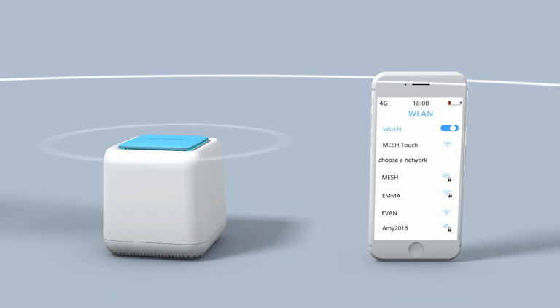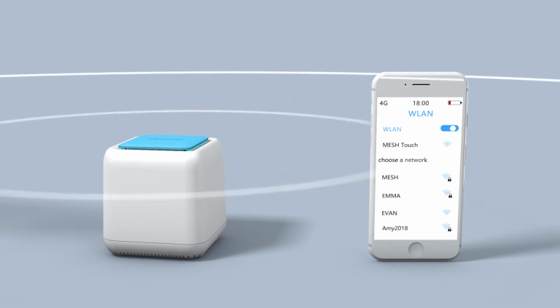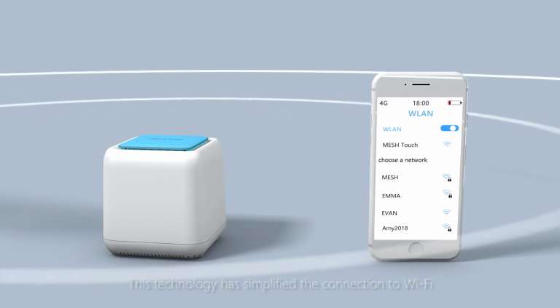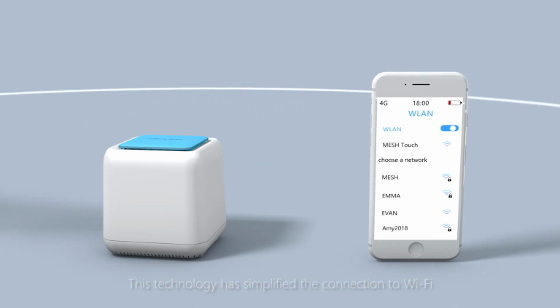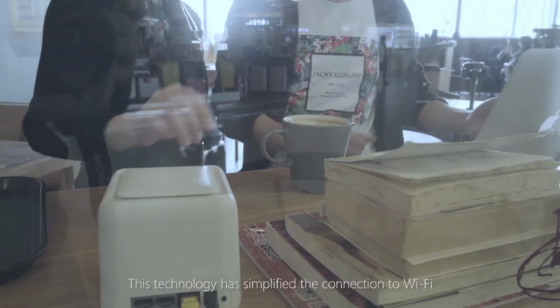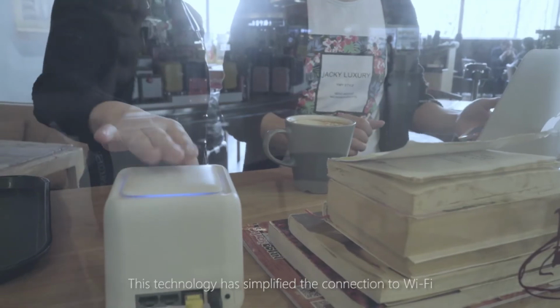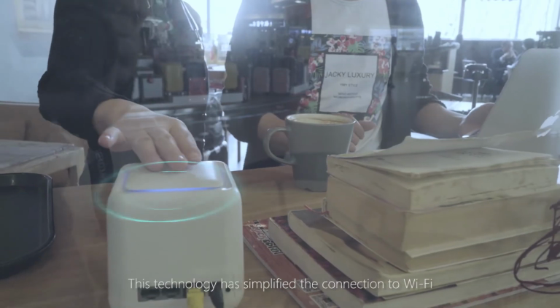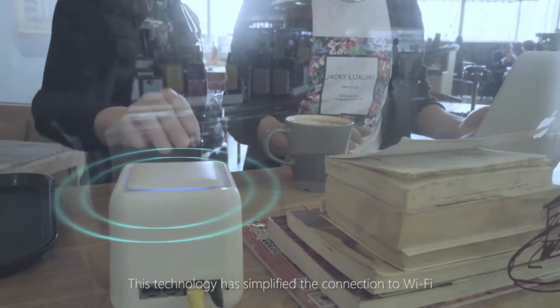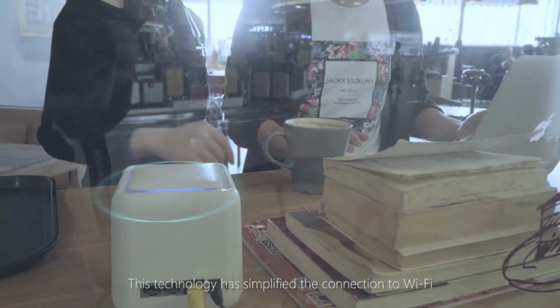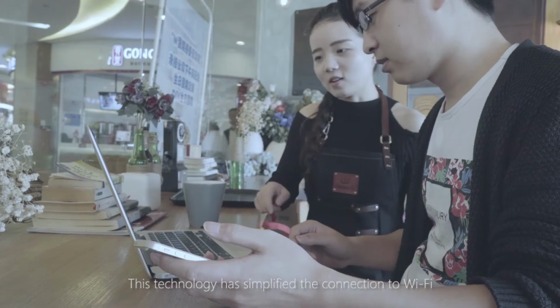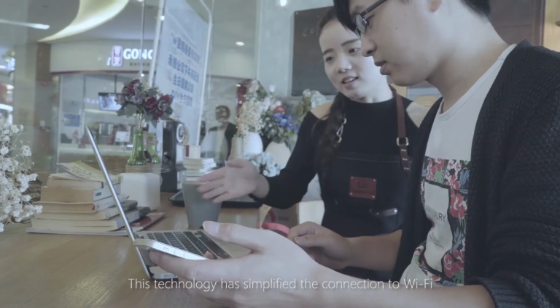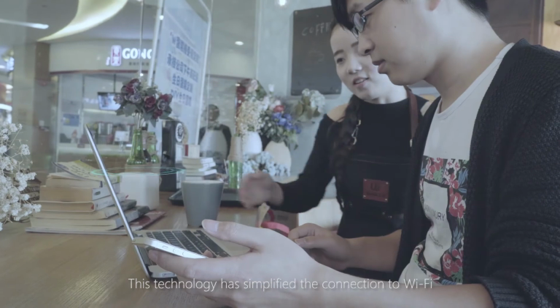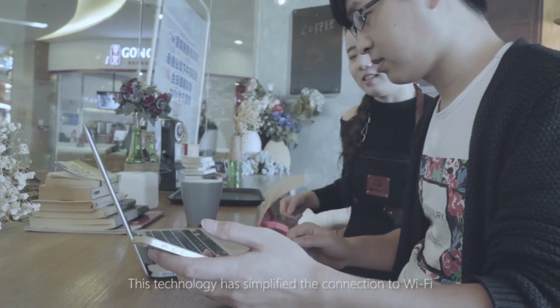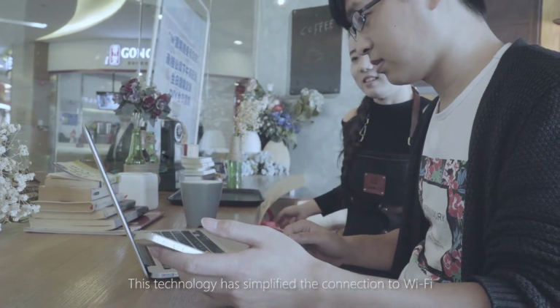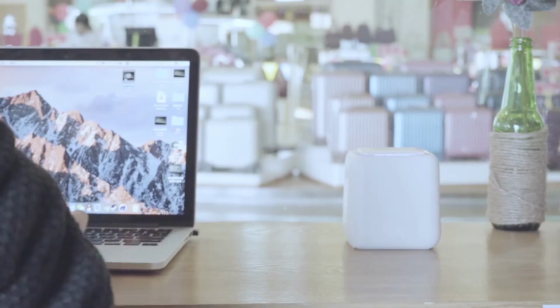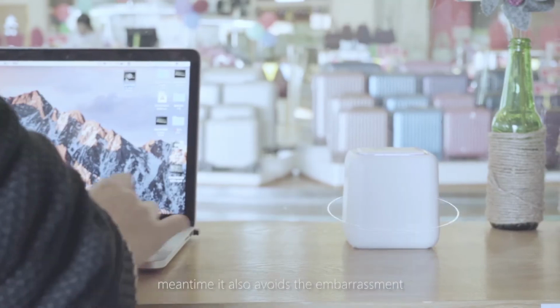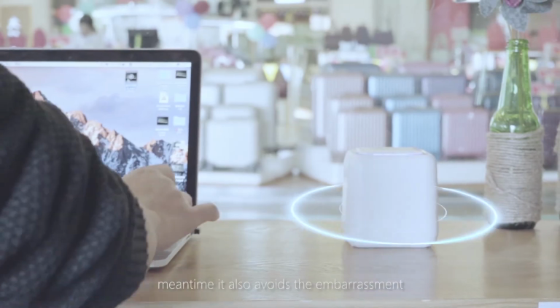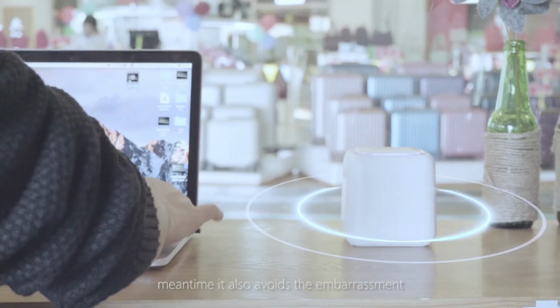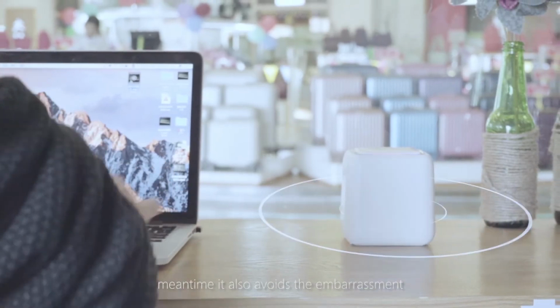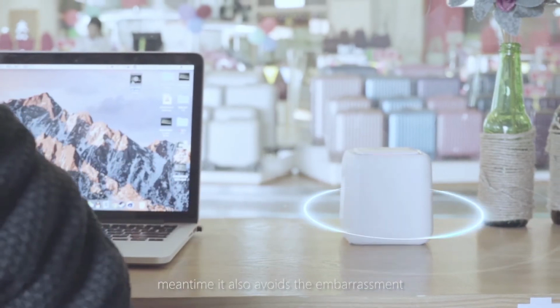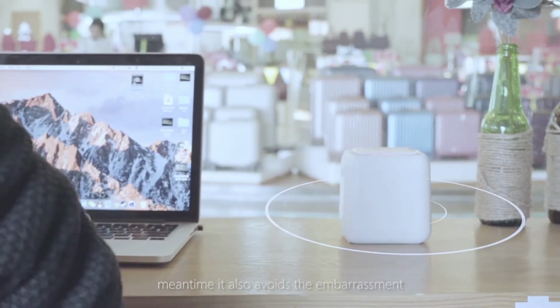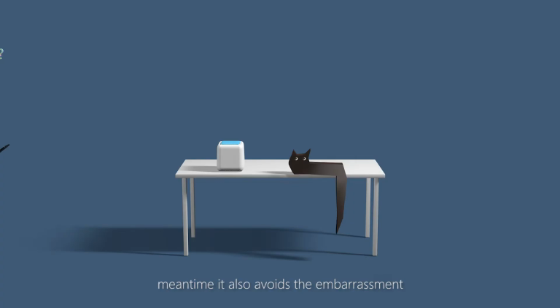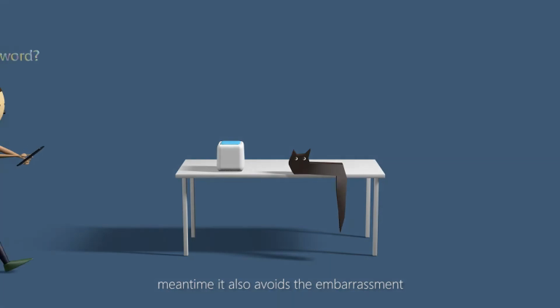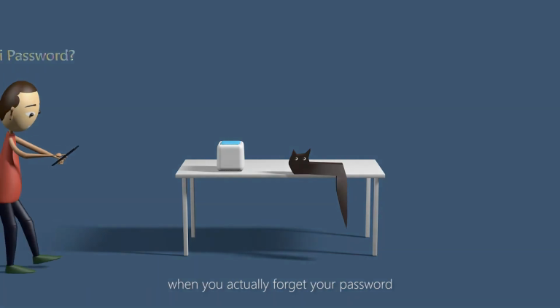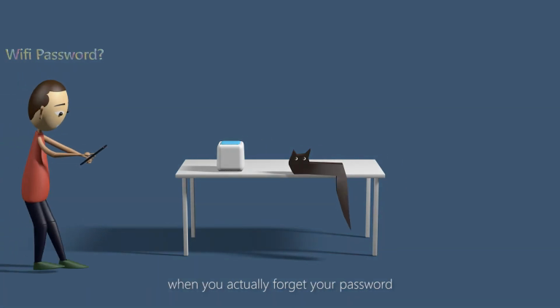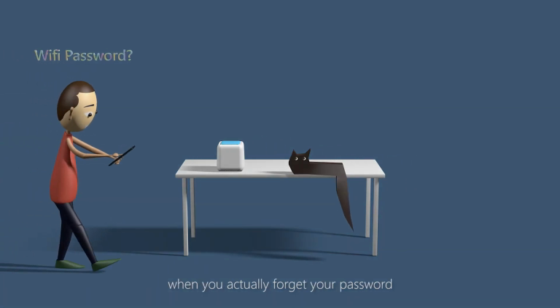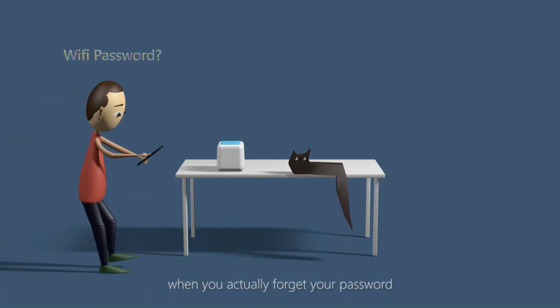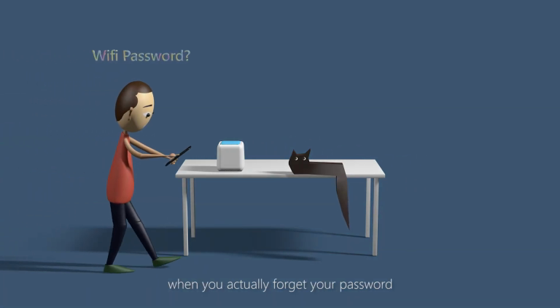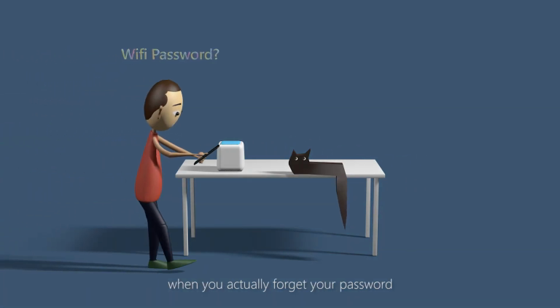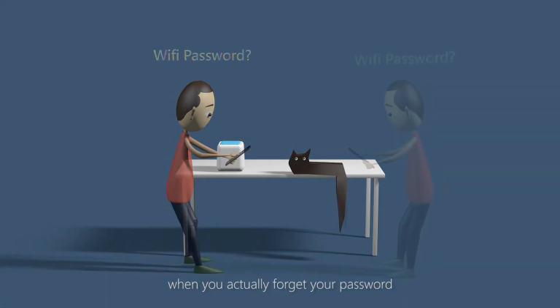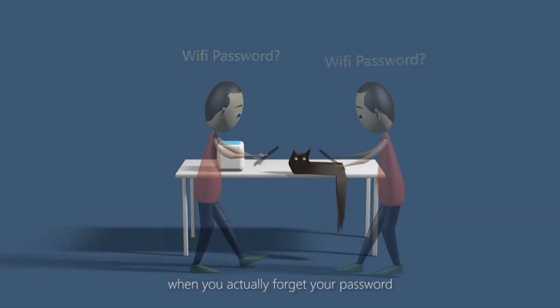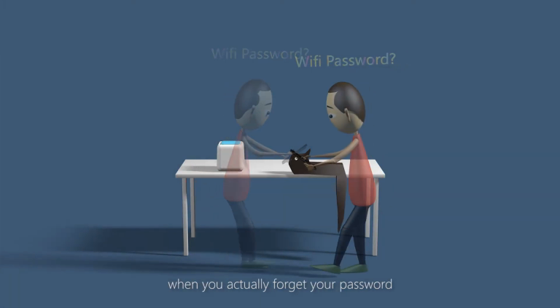This technology simplifies the connection to Wi-Fi, and it also avoids the embarrassment when you actually forget your password.